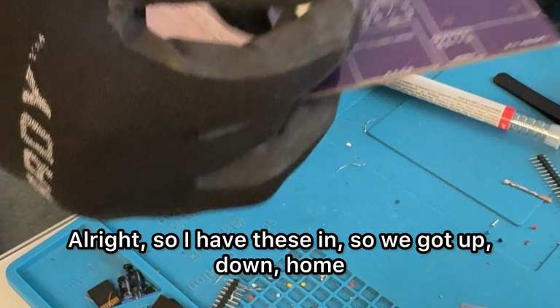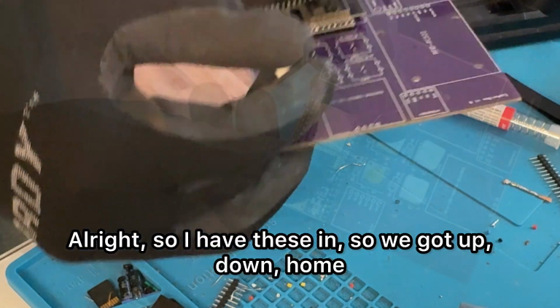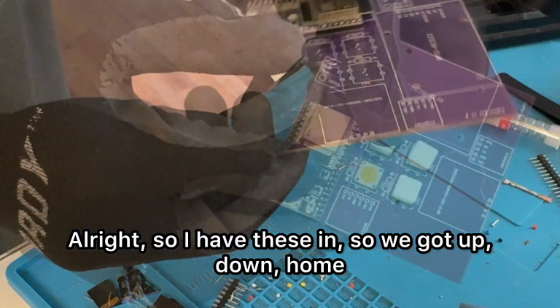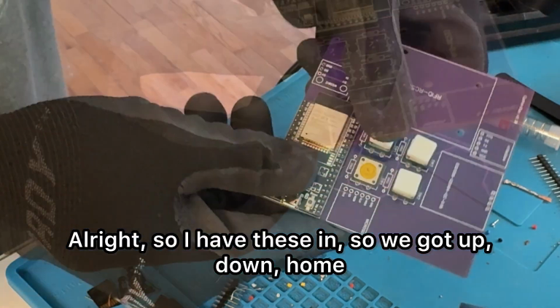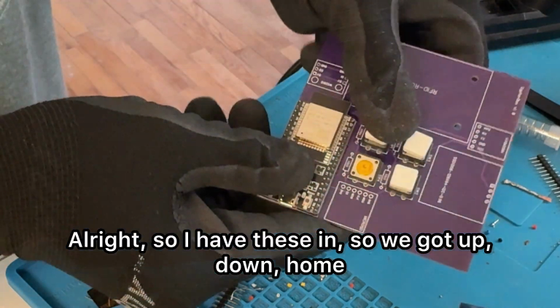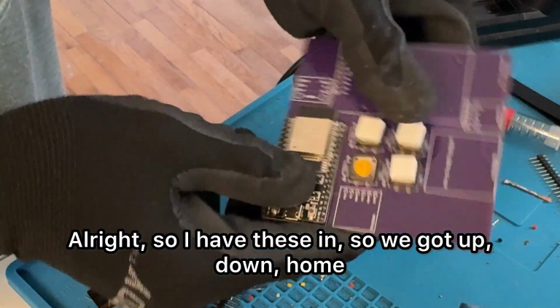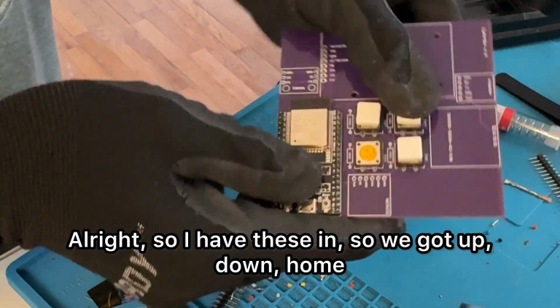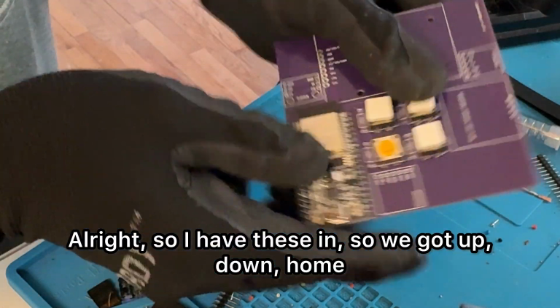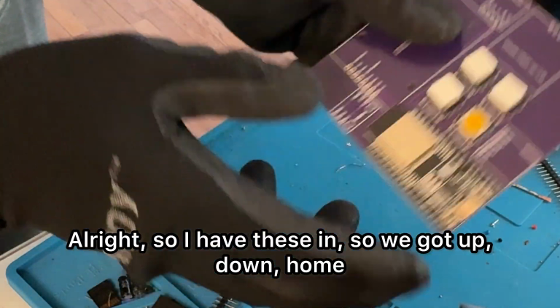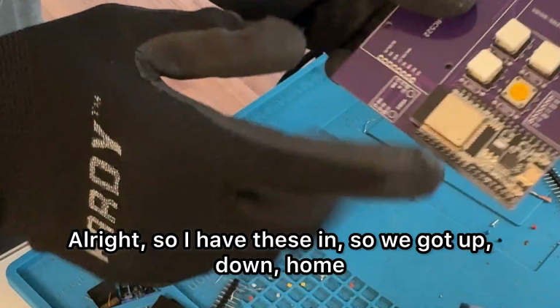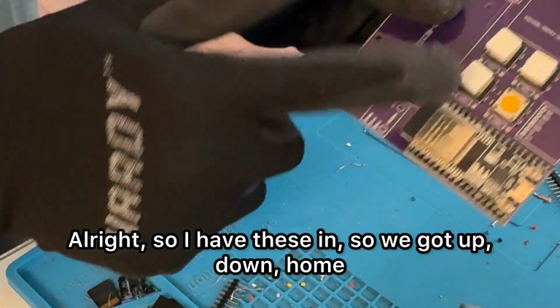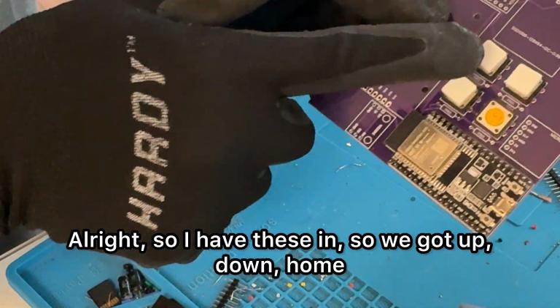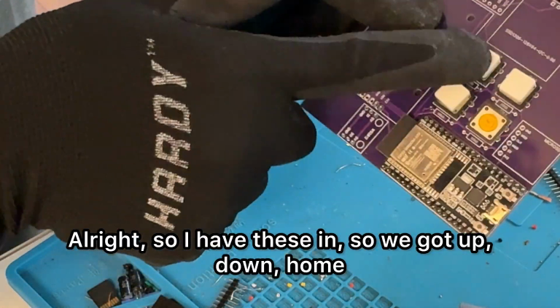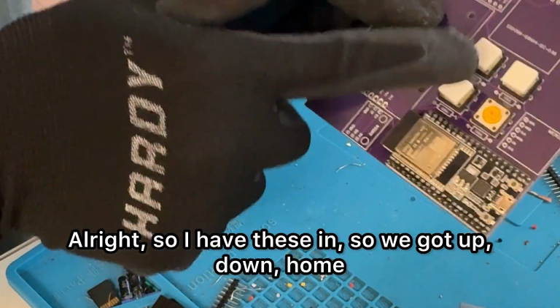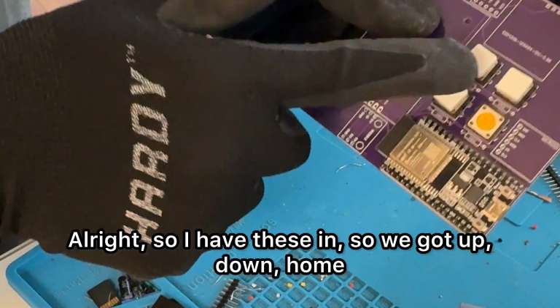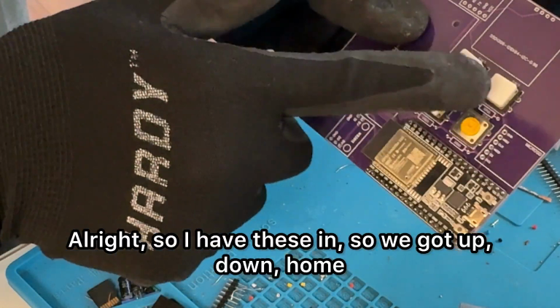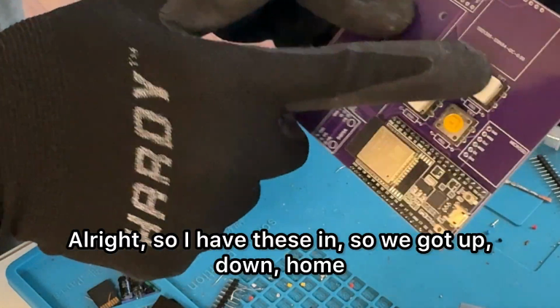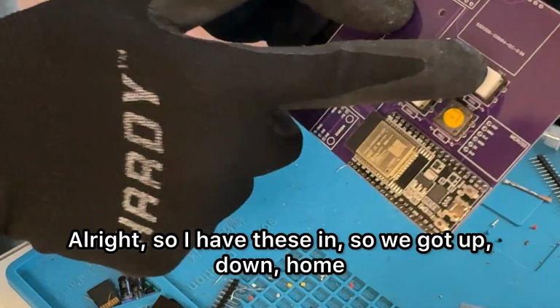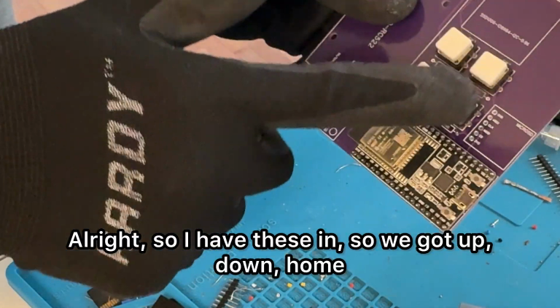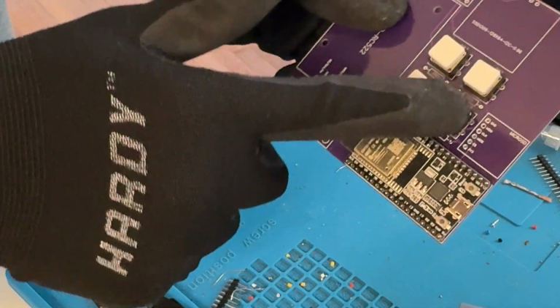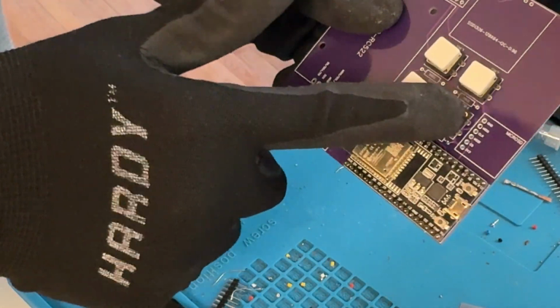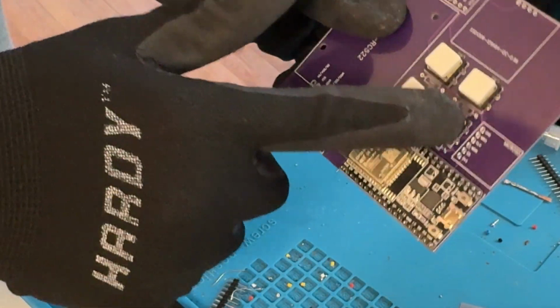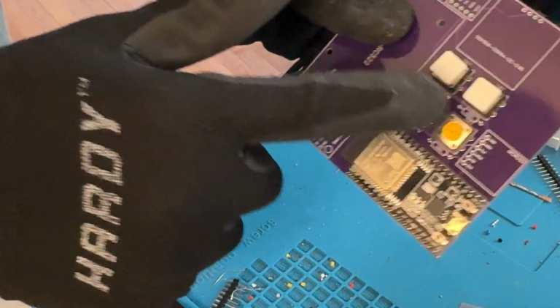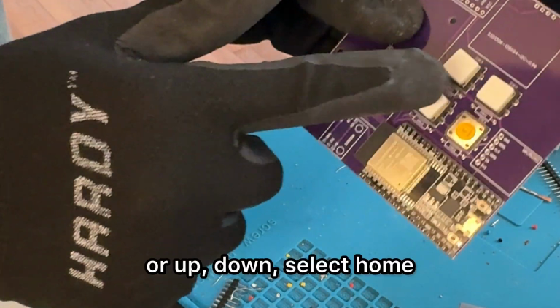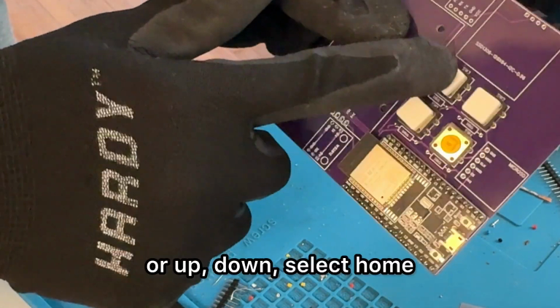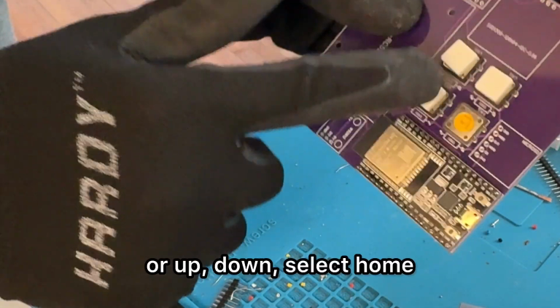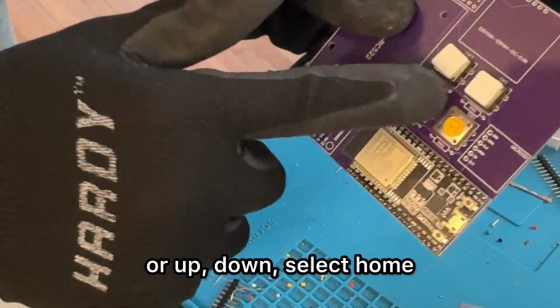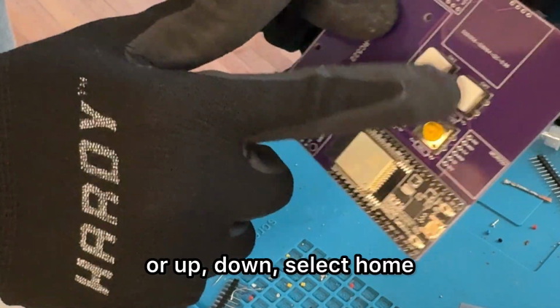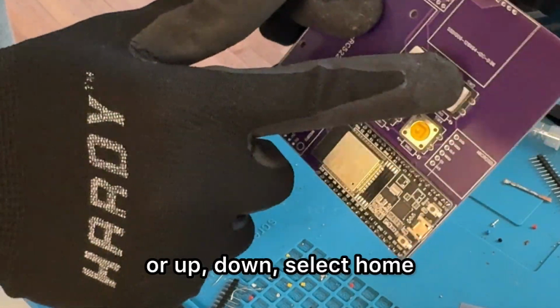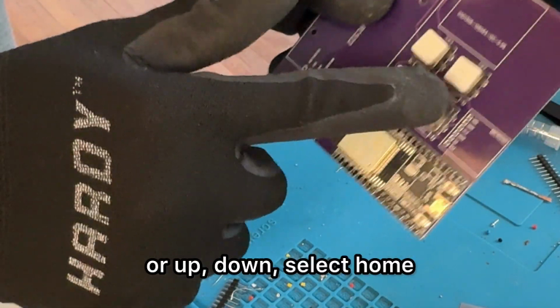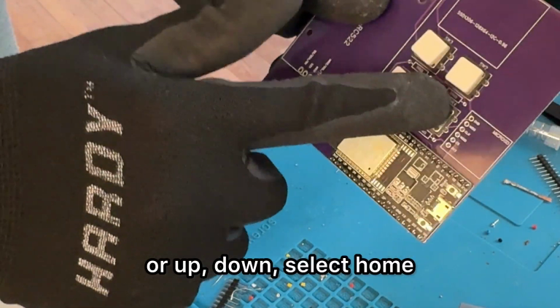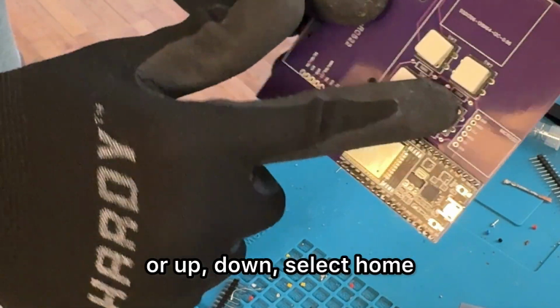So we've got up, down, select, and home buttons to place.